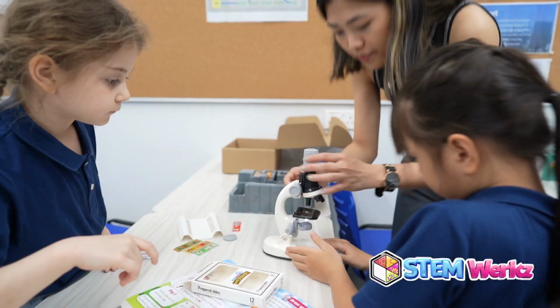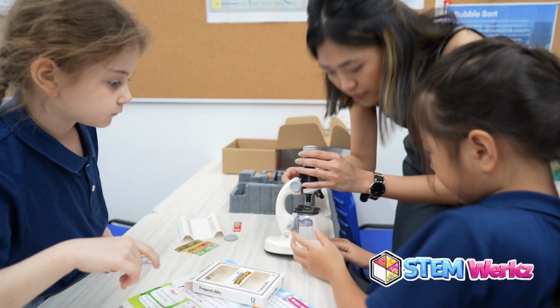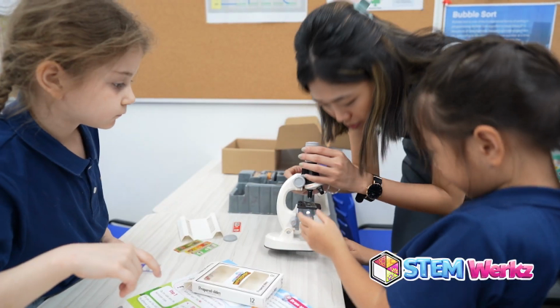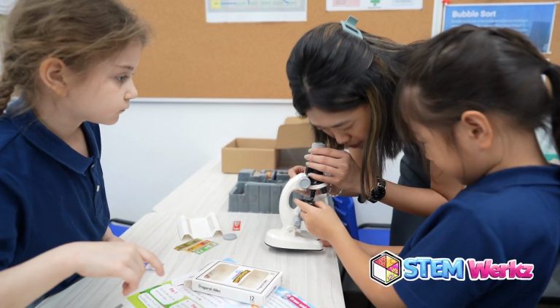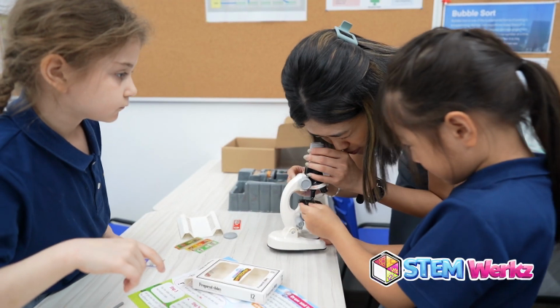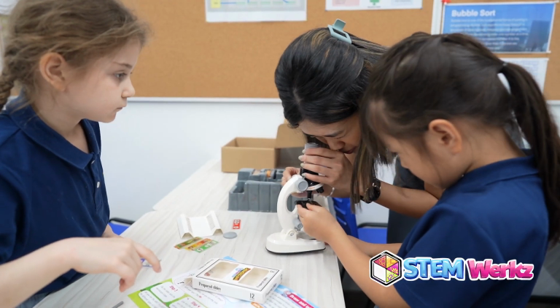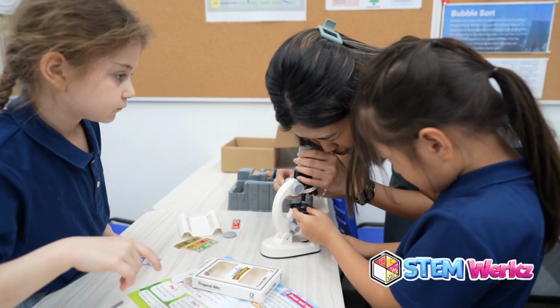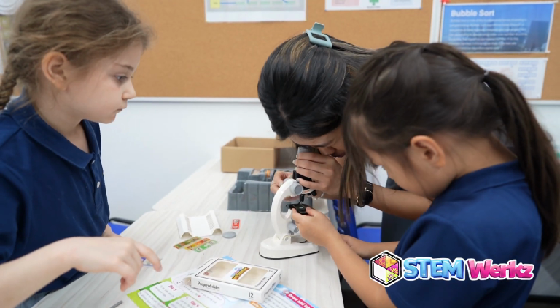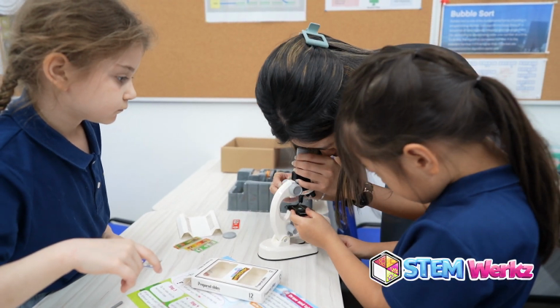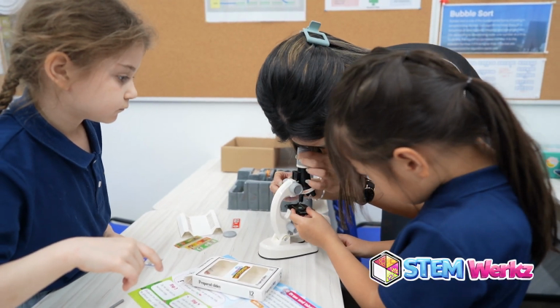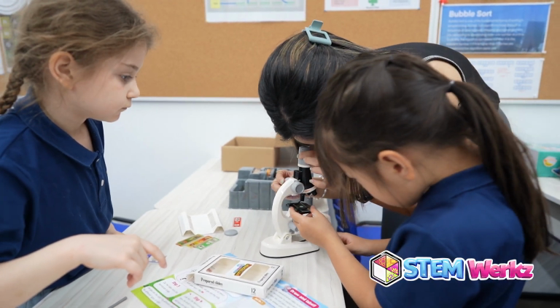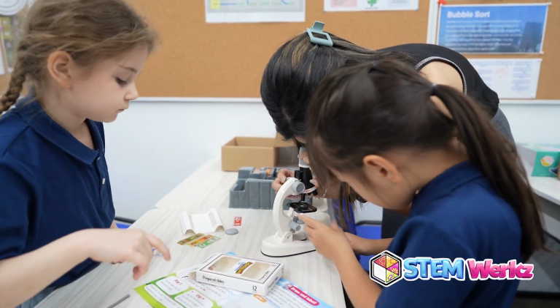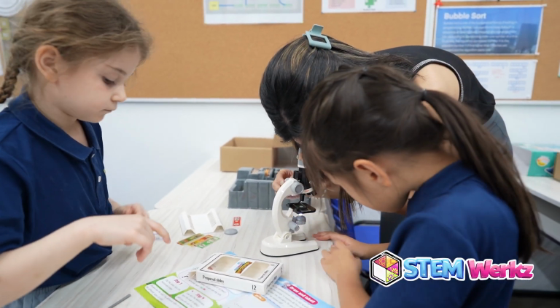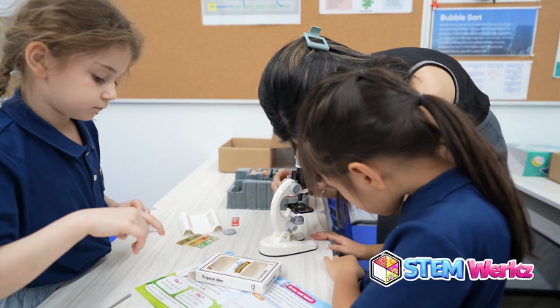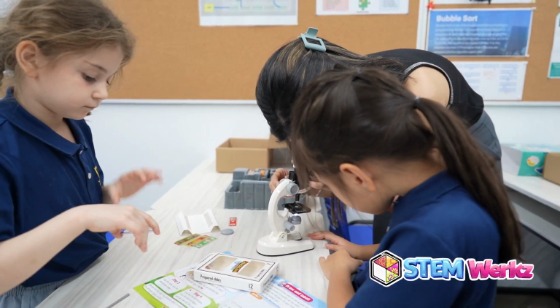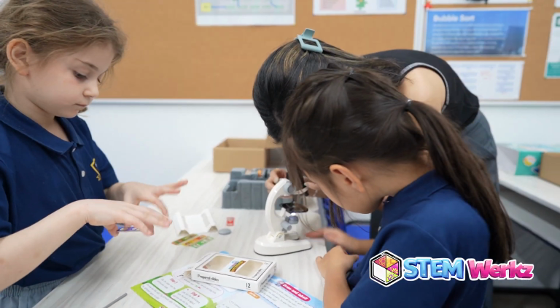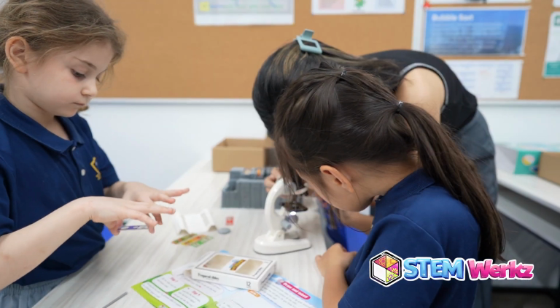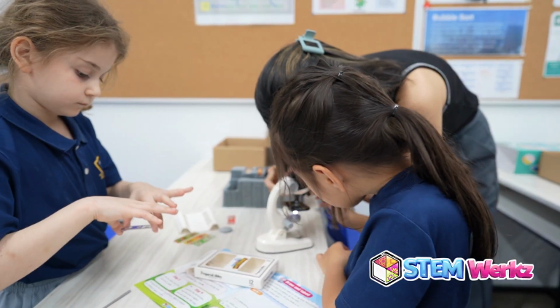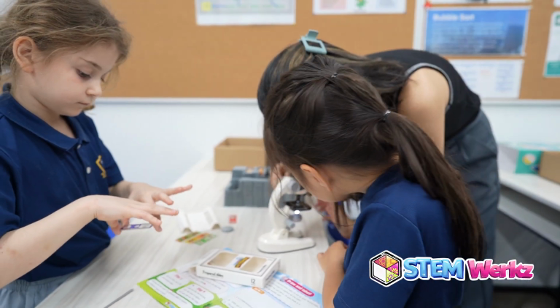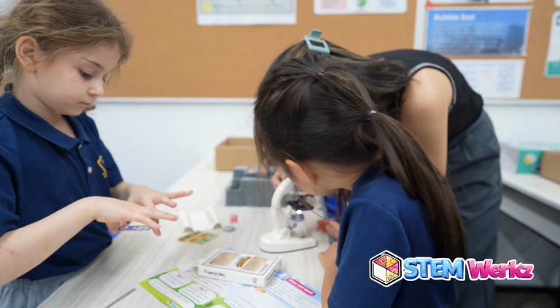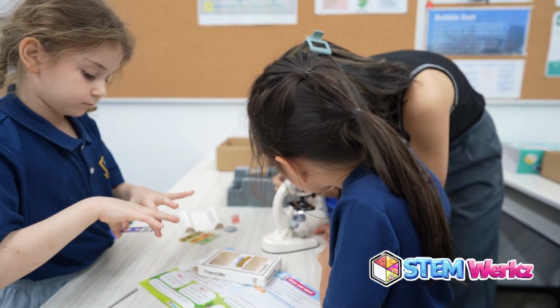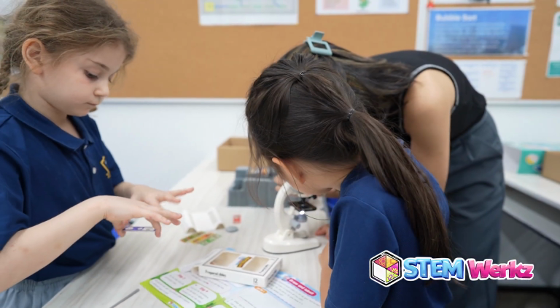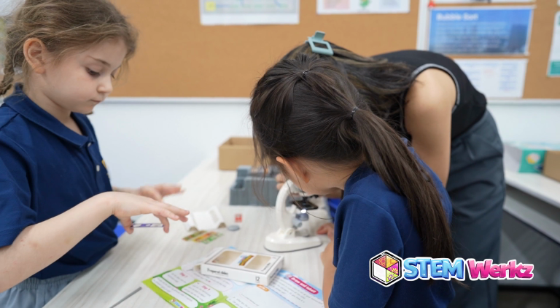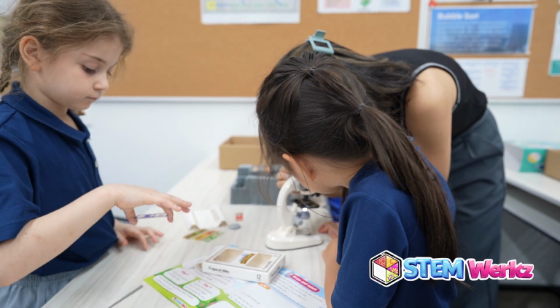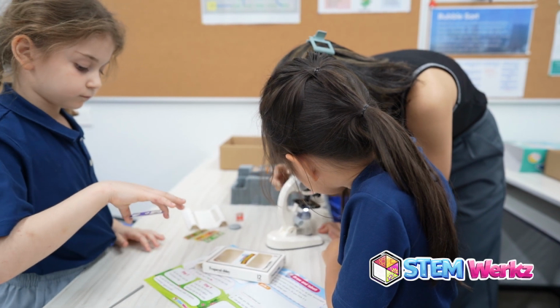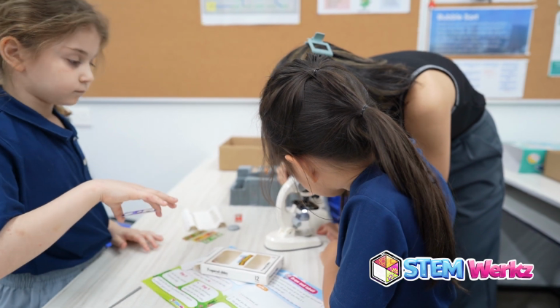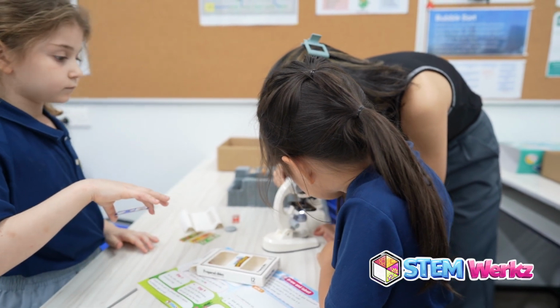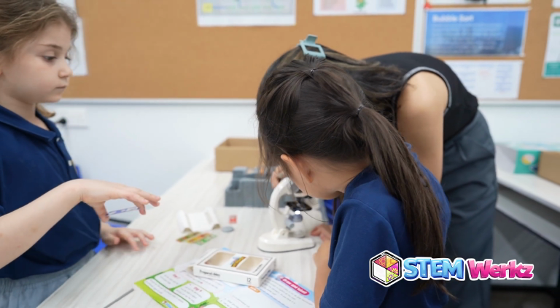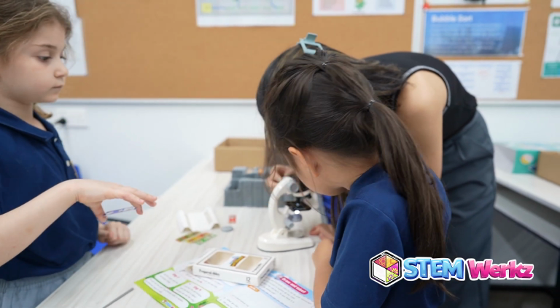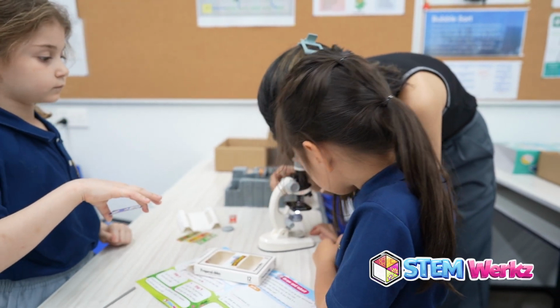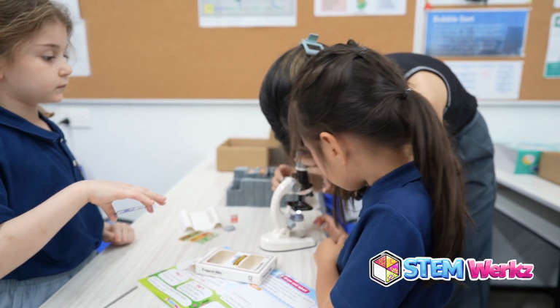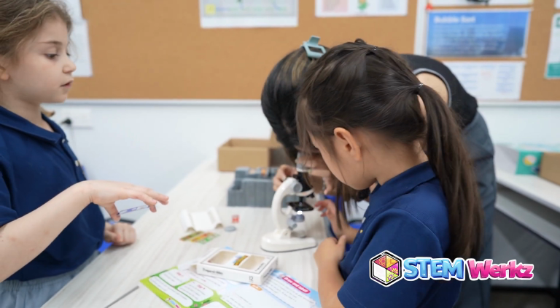With Lab in the Box, students have the resources and the freedom to embark on a captivating journey of learning and exploration.